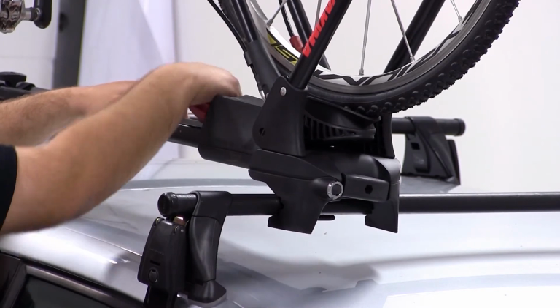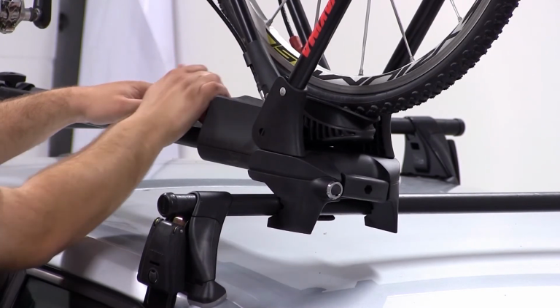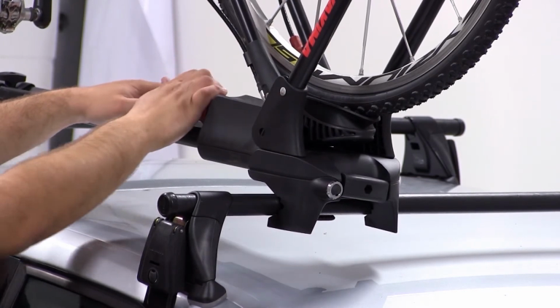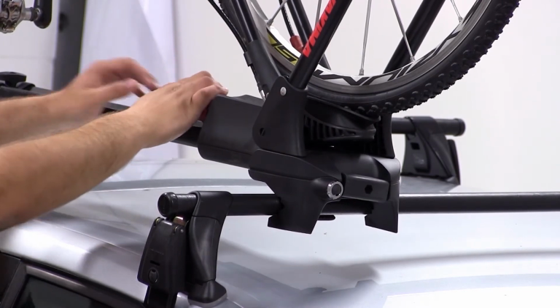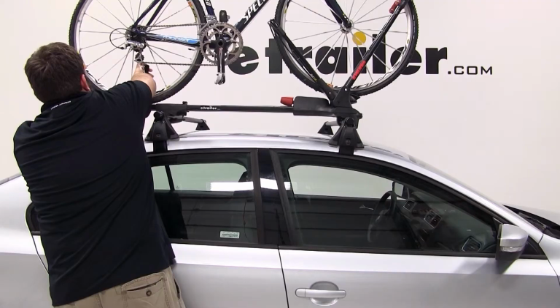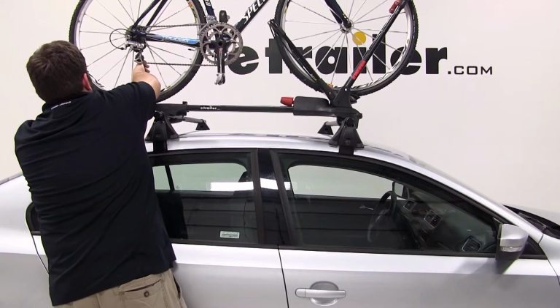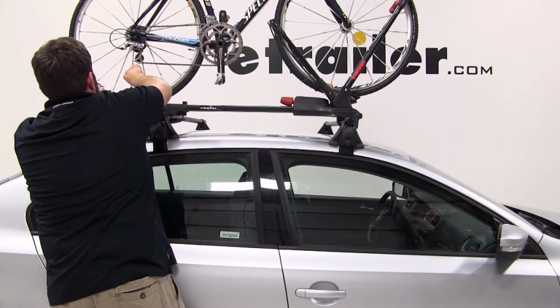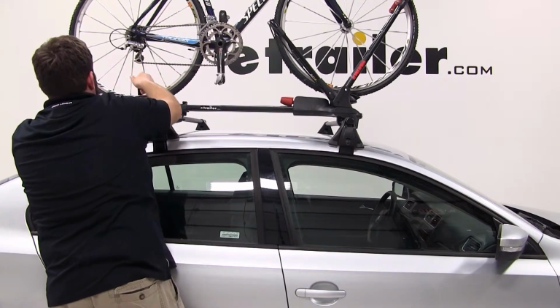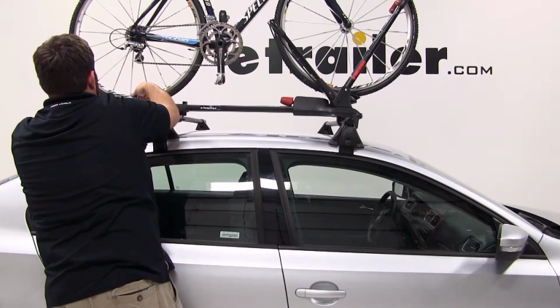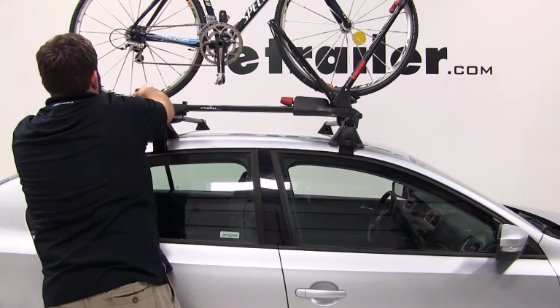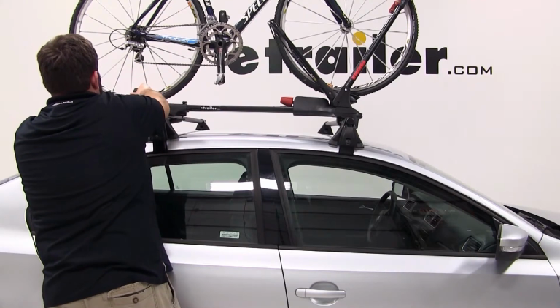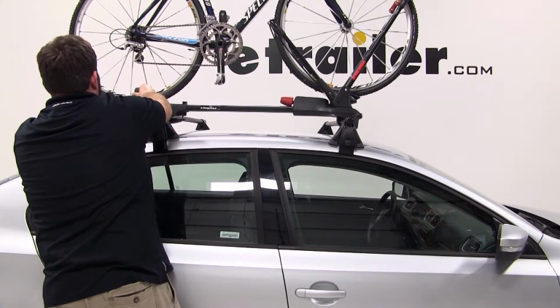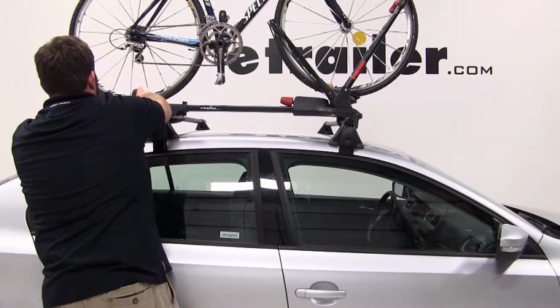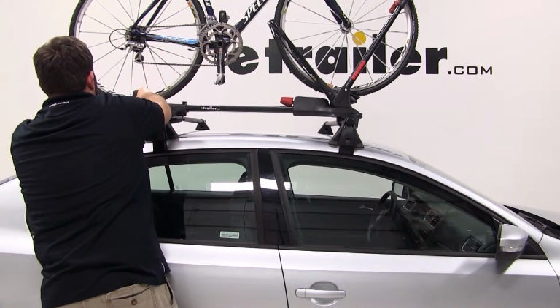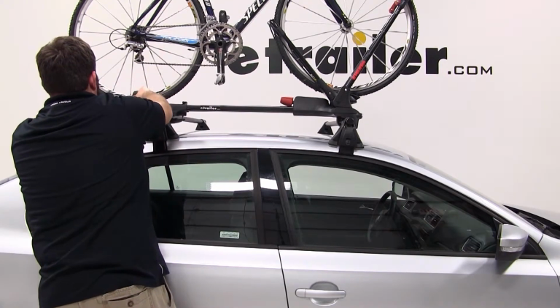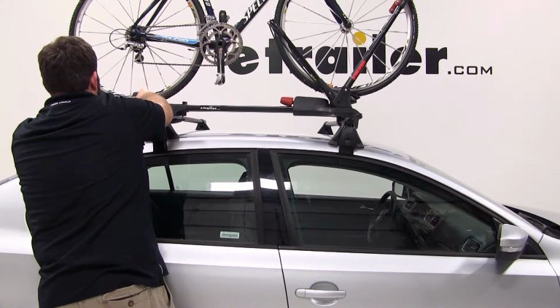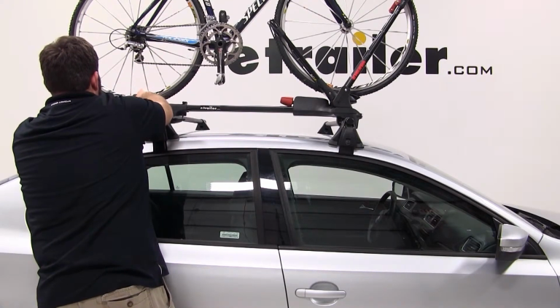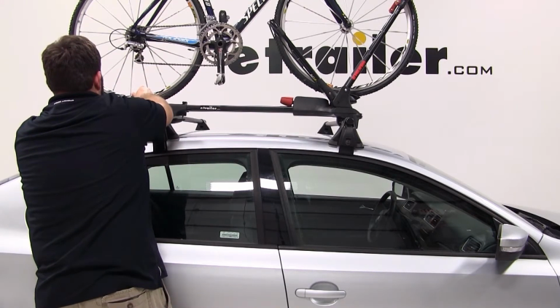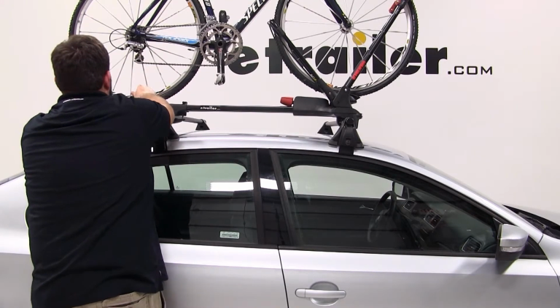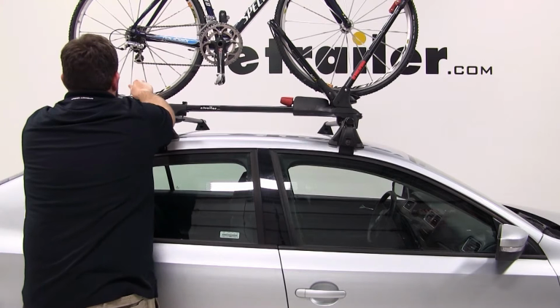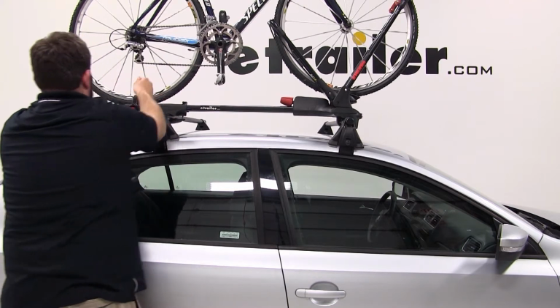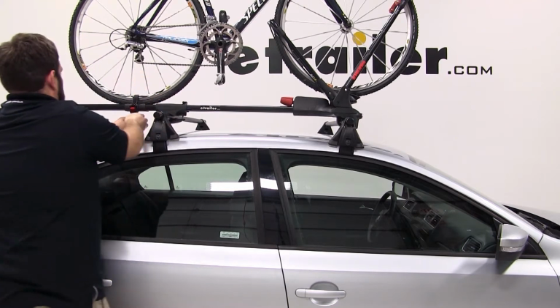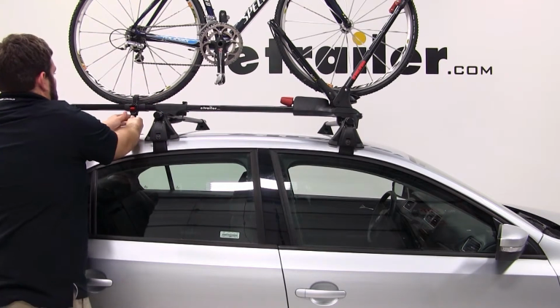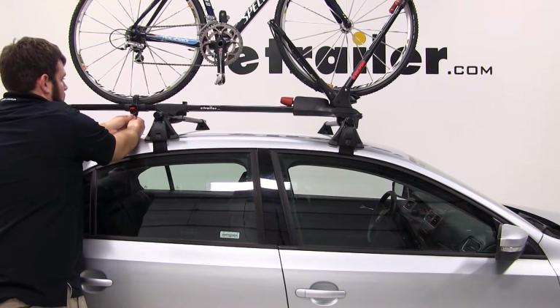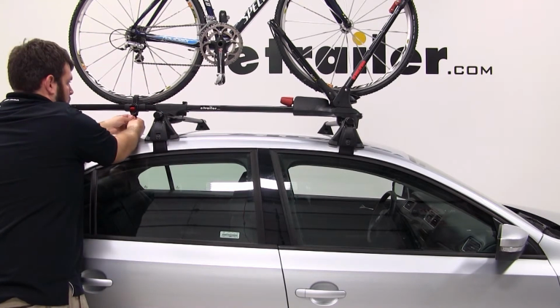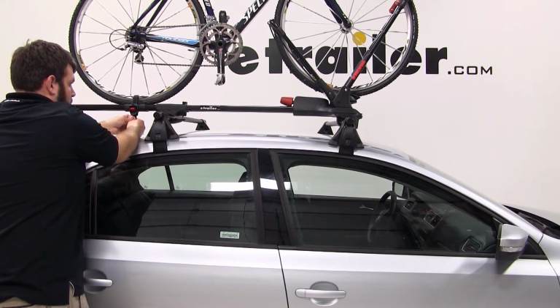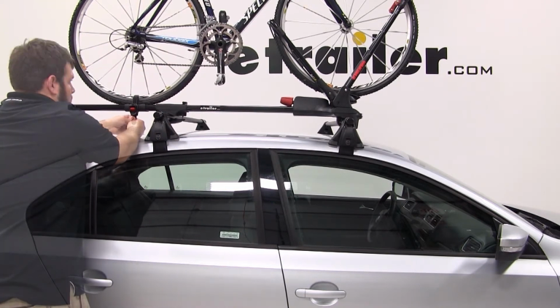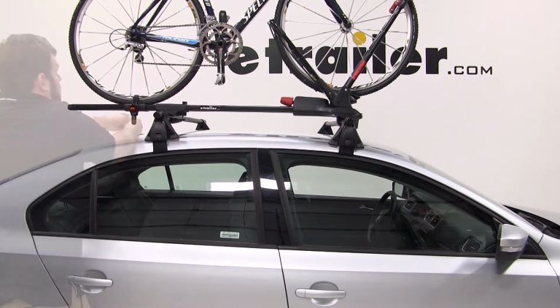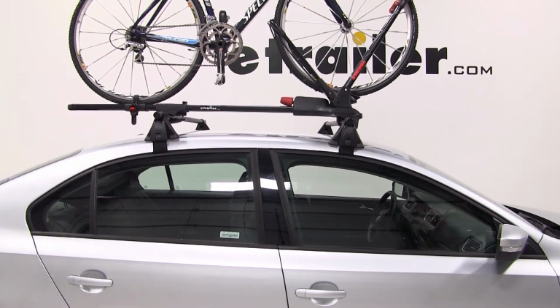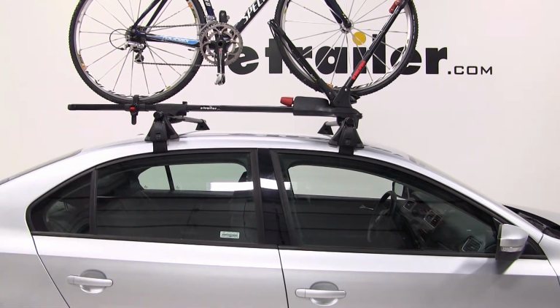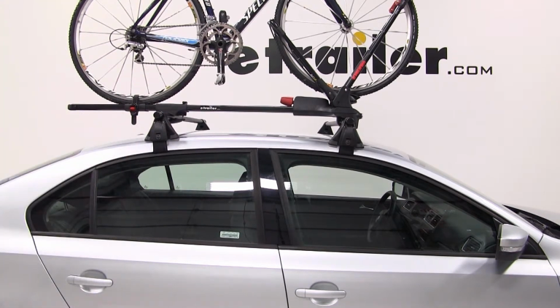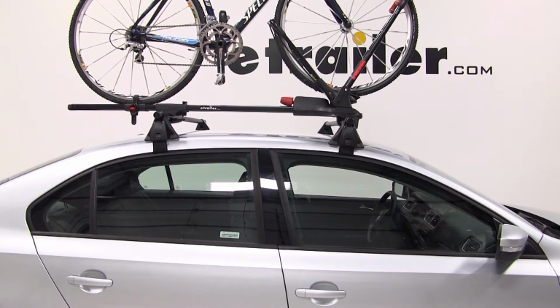With the bike secured by the front wheel, we can move back to the rear and use the strap to secure the rear. And with that, our bike is loaded and we're ready to hit the road.